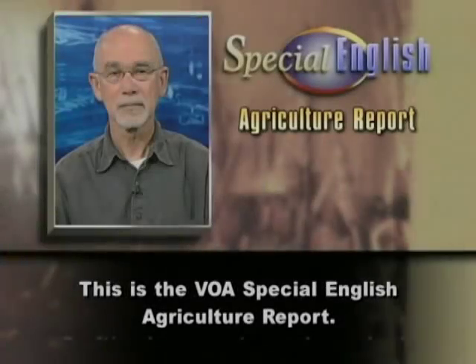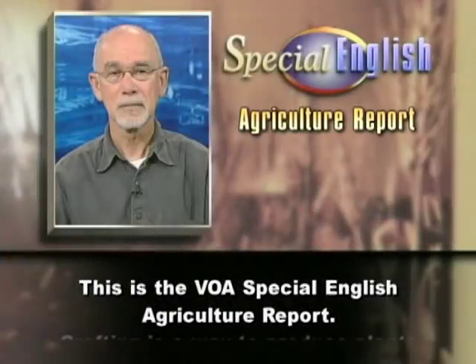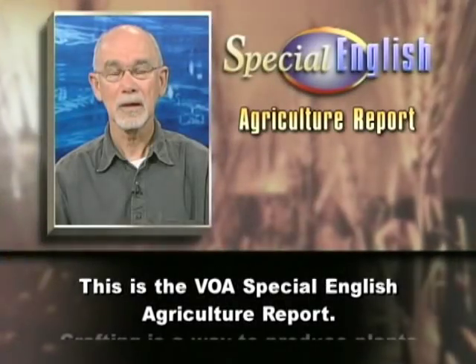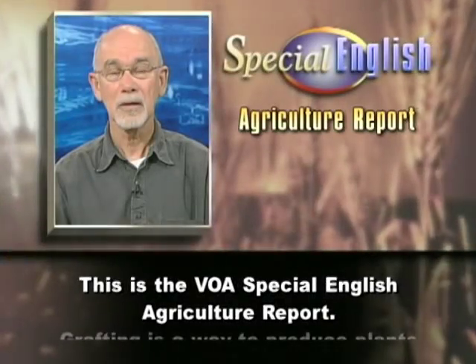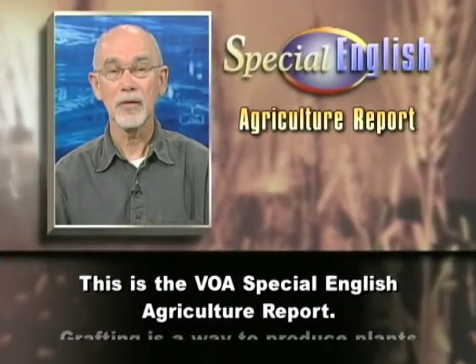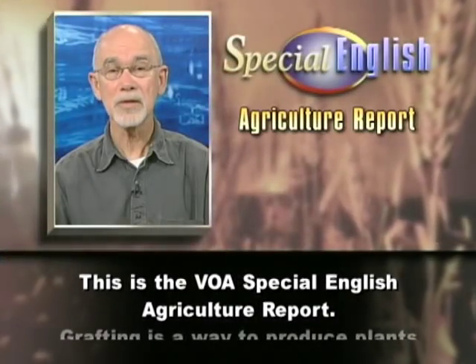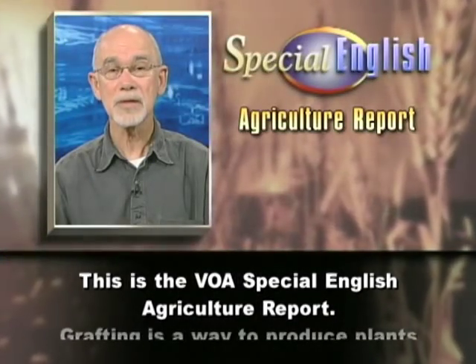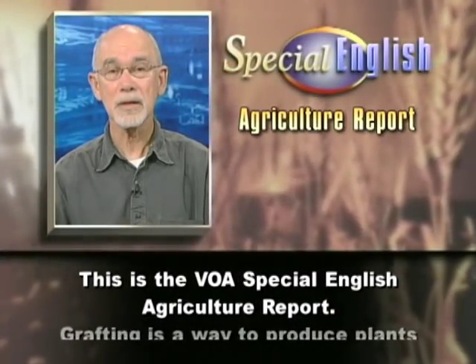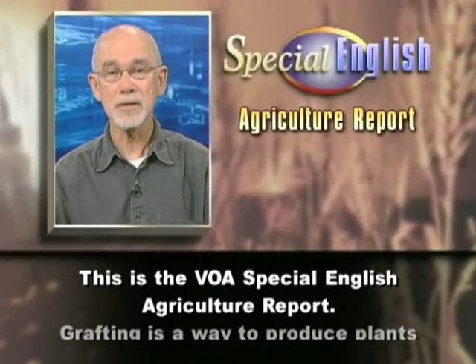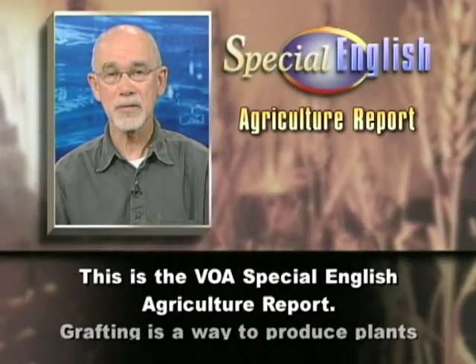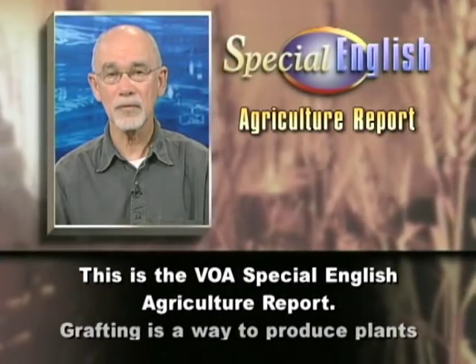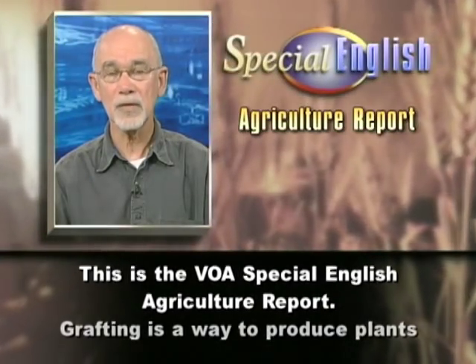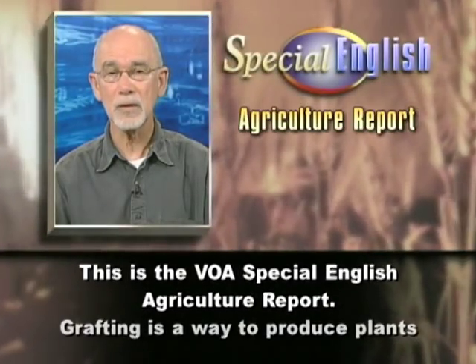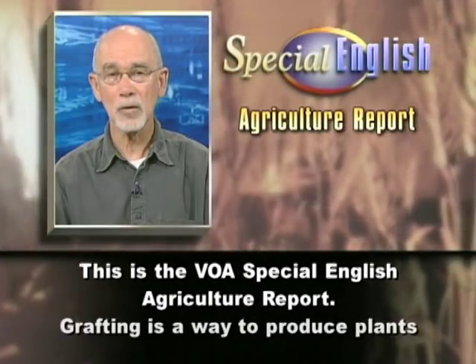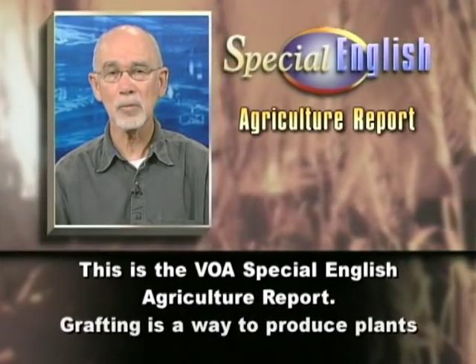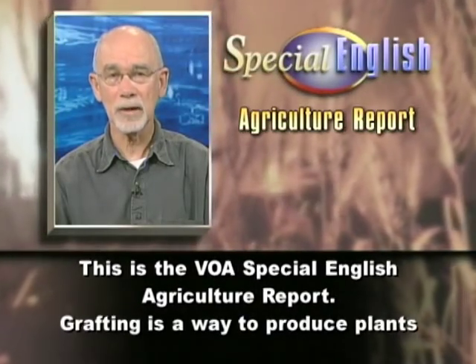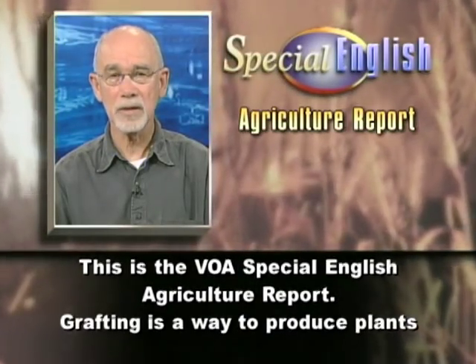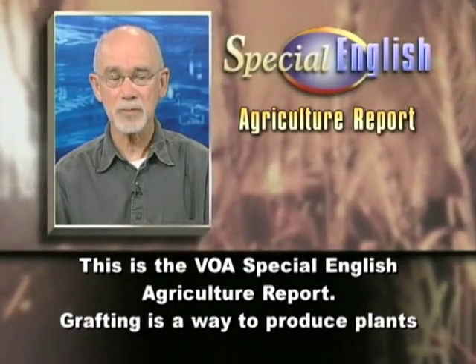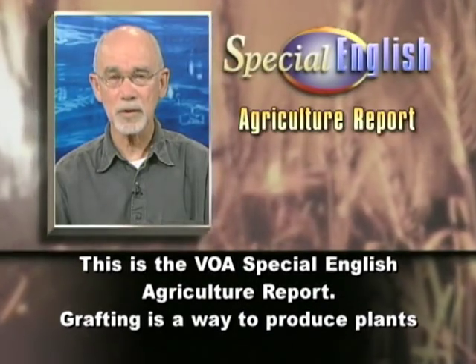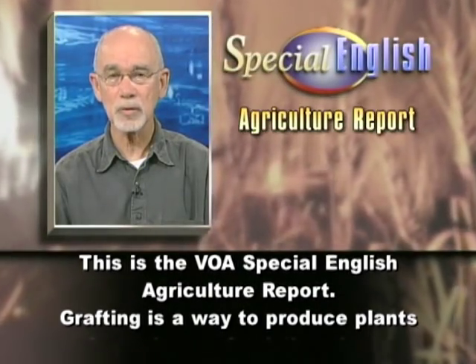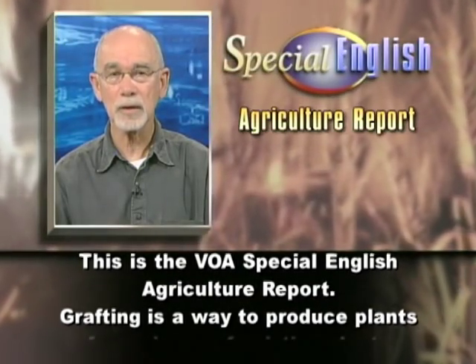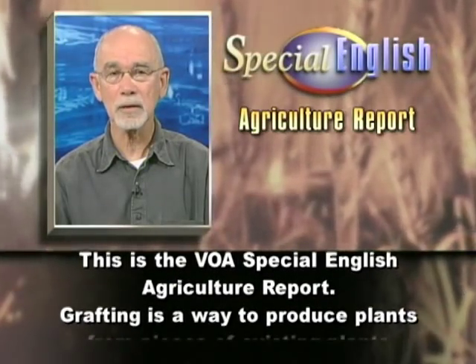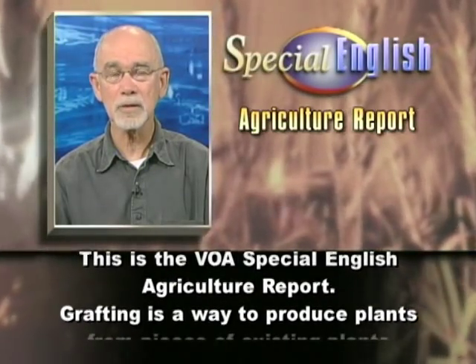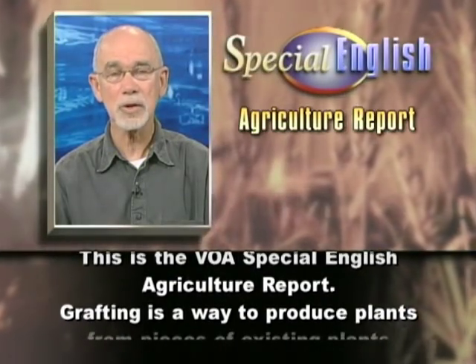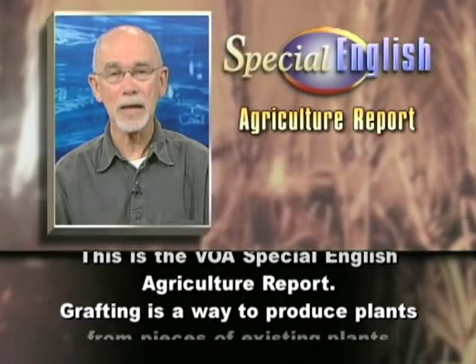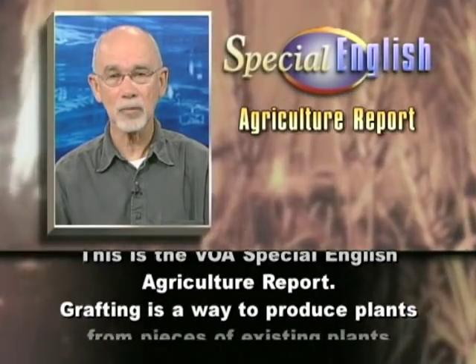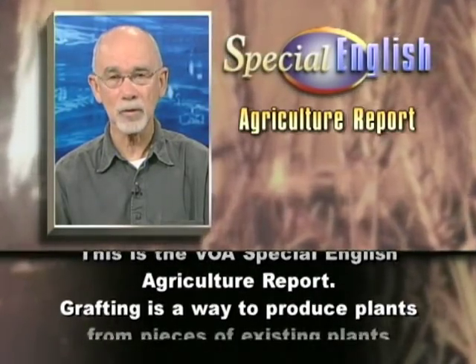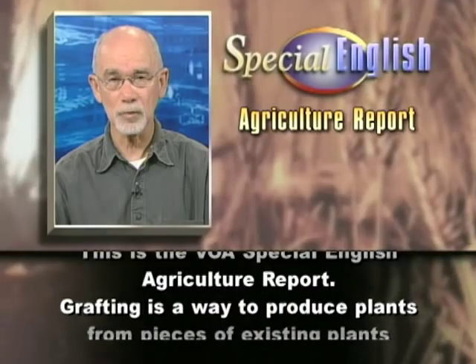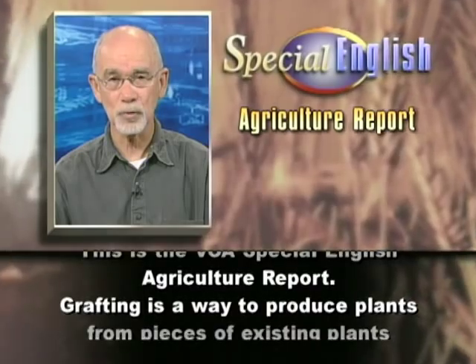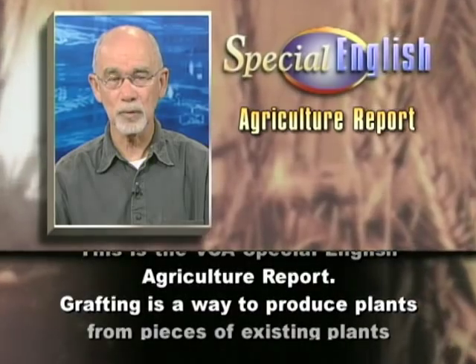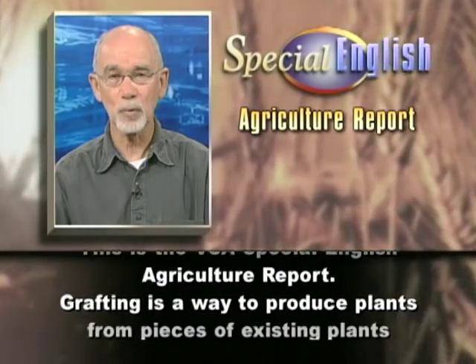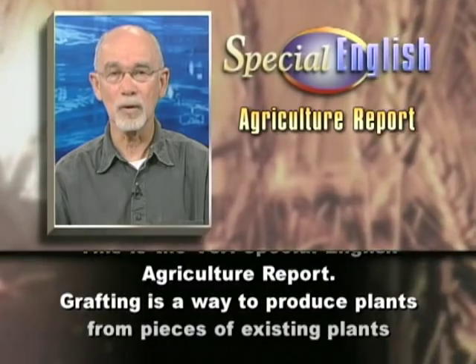This is the VOA Special English Agriculture Report.